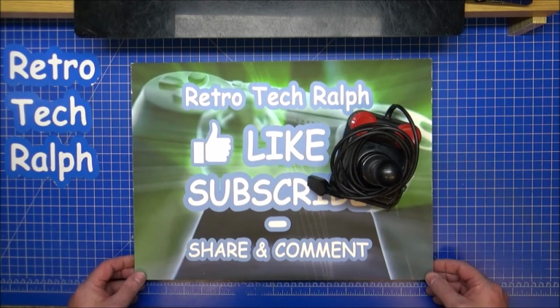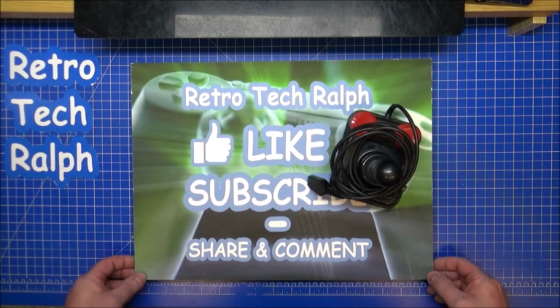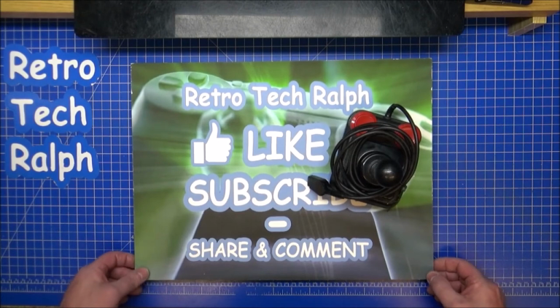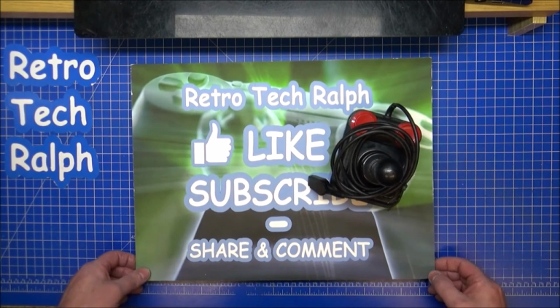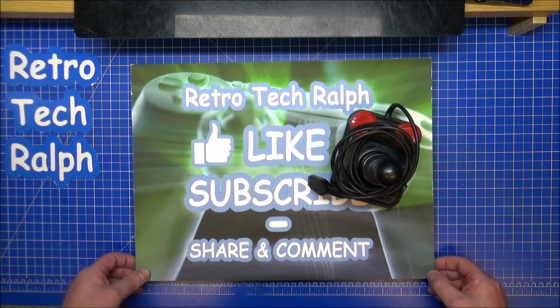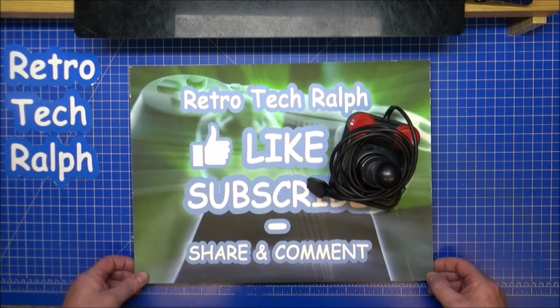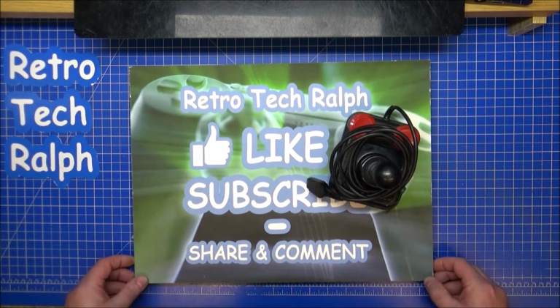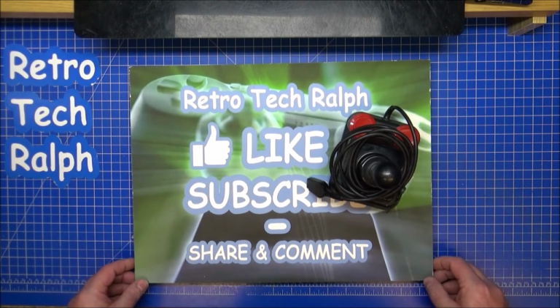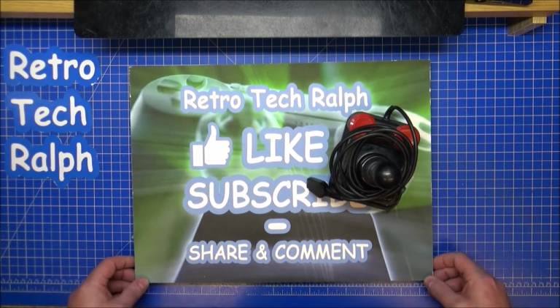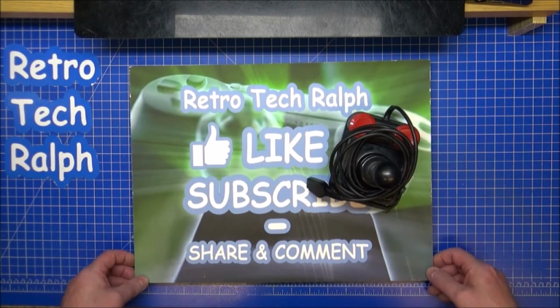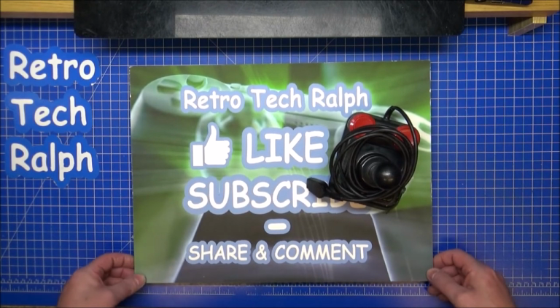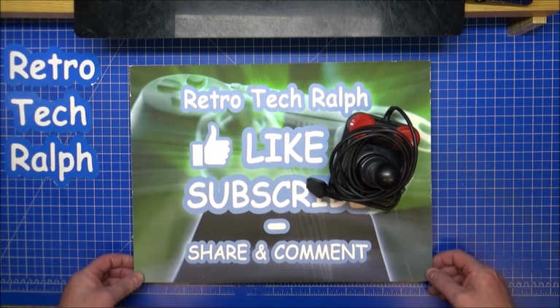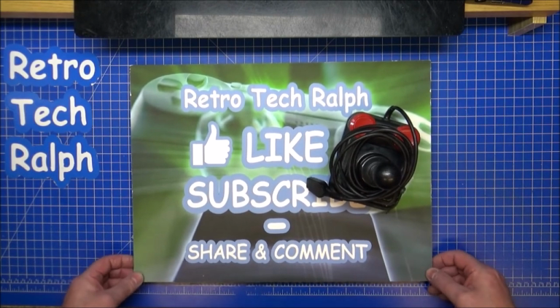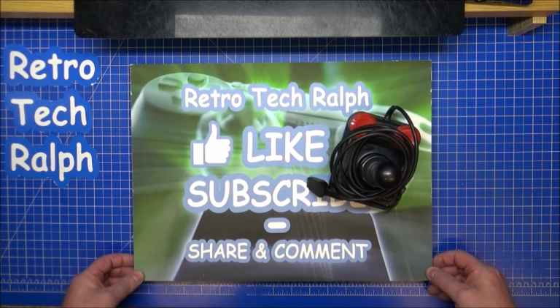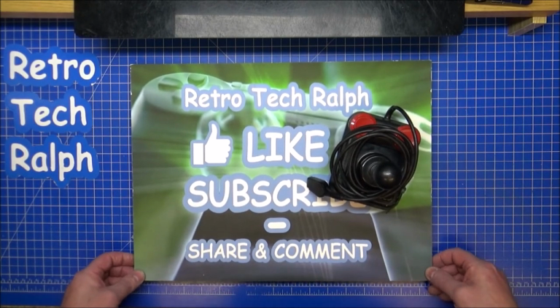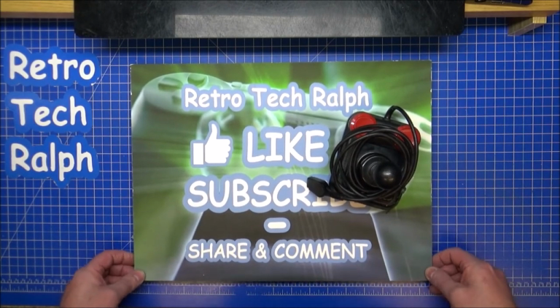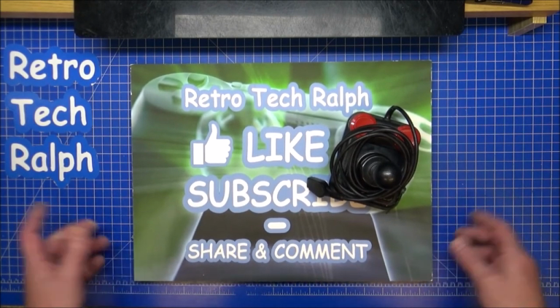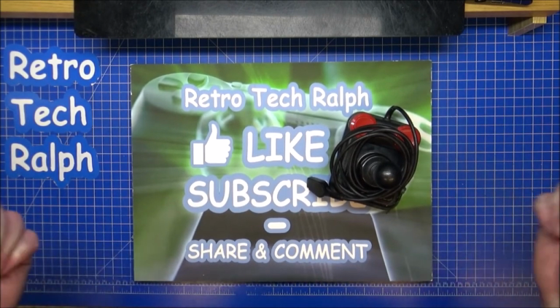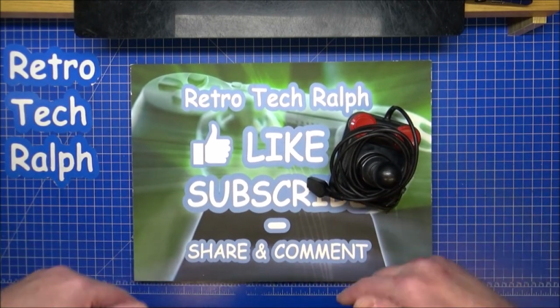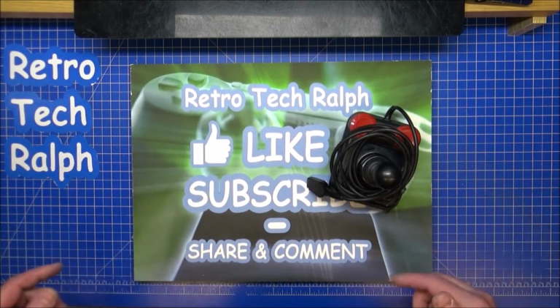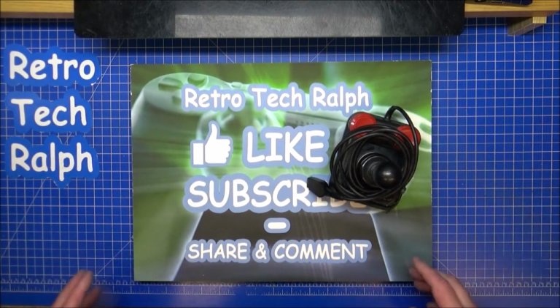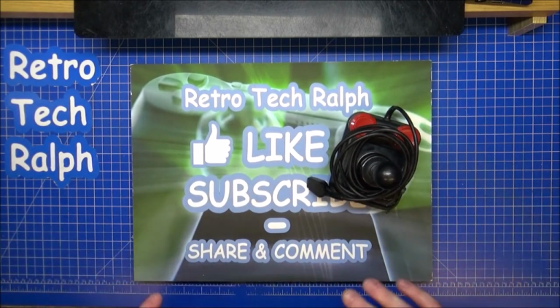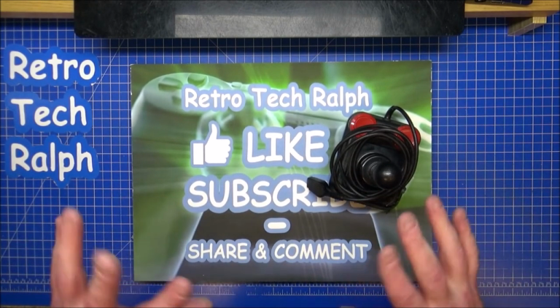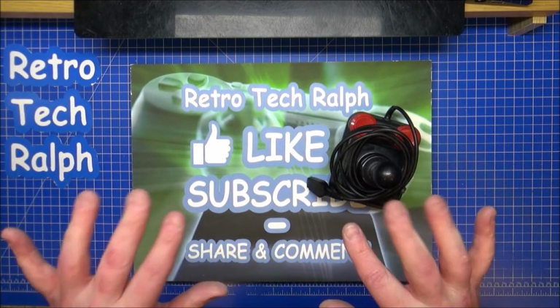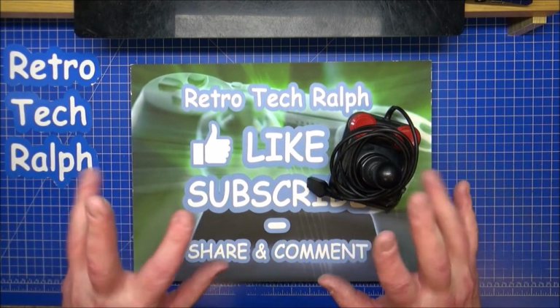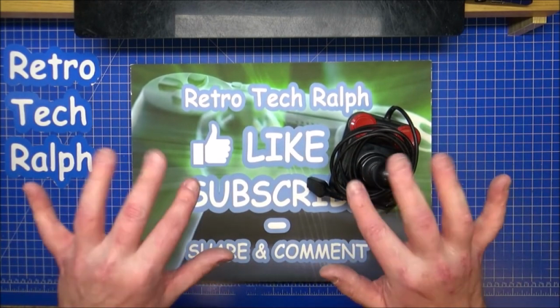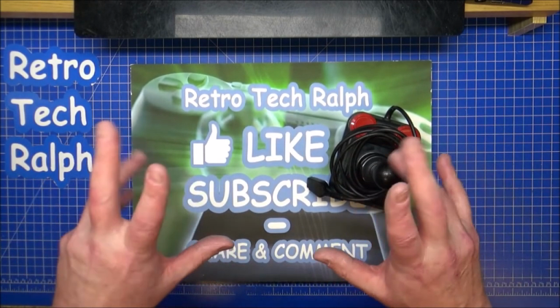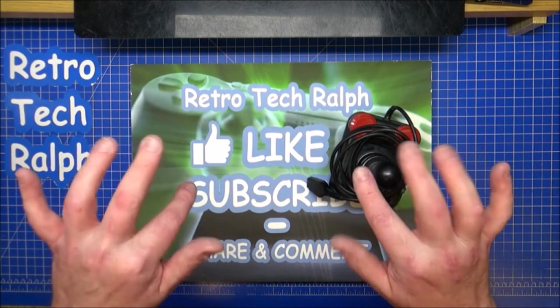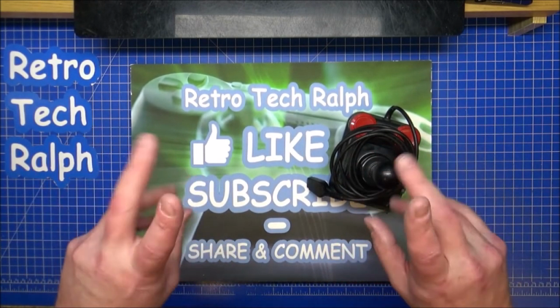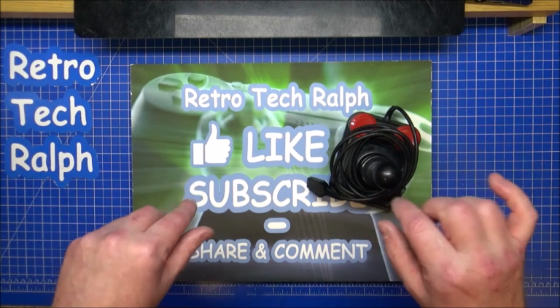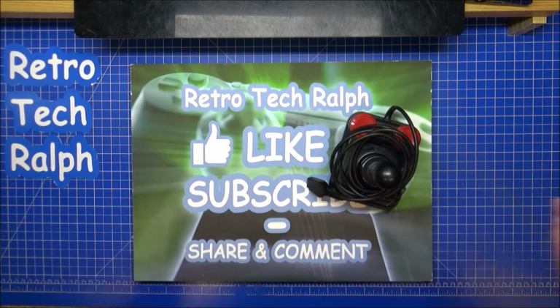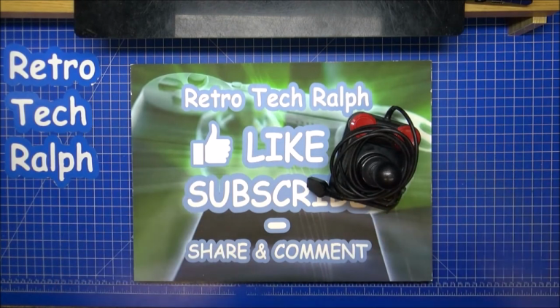Please like, subscribe, follow on social media, help out if you want to. All the links are down below and I'll see you in another video. Bye for now.